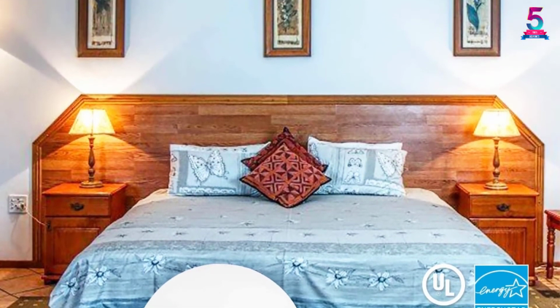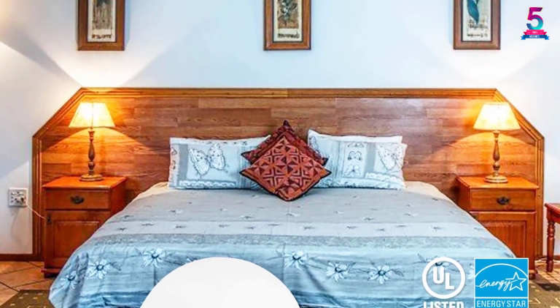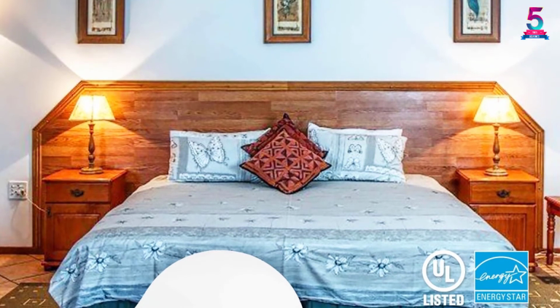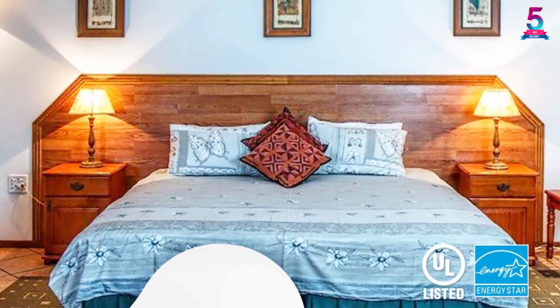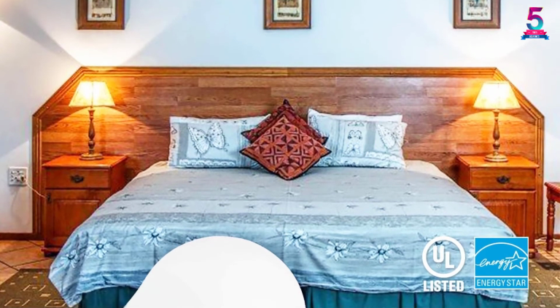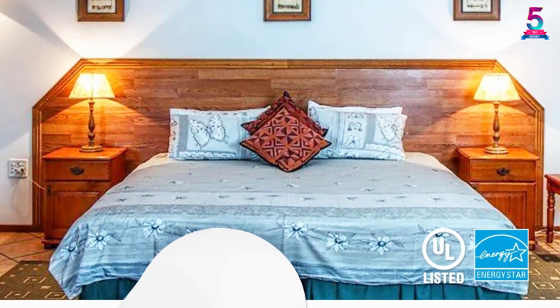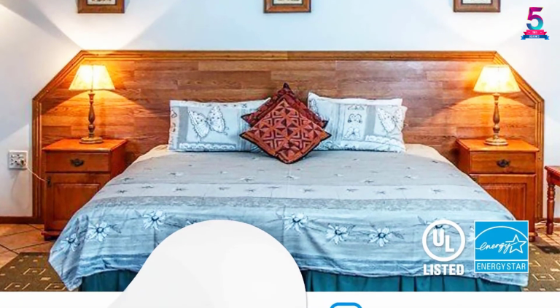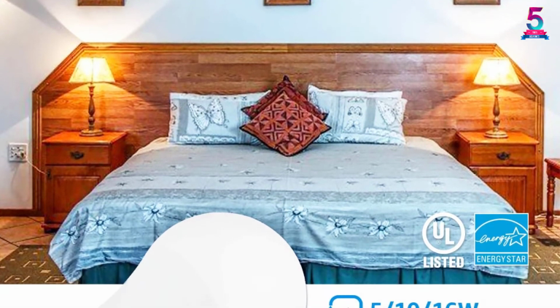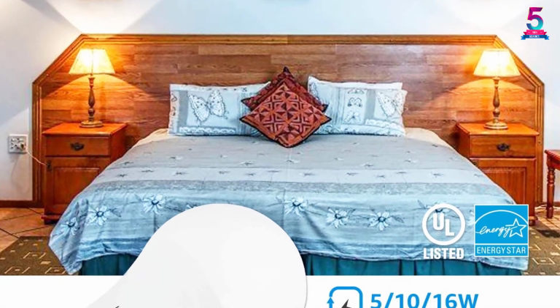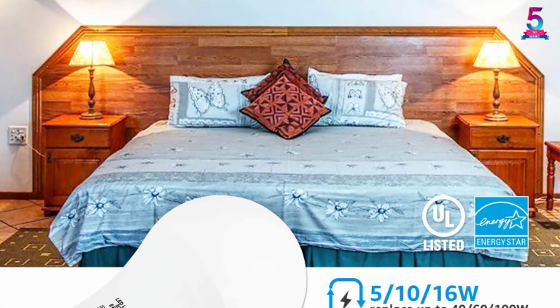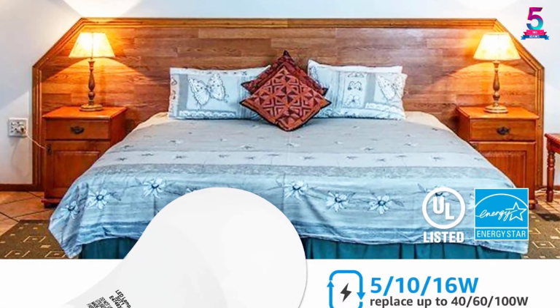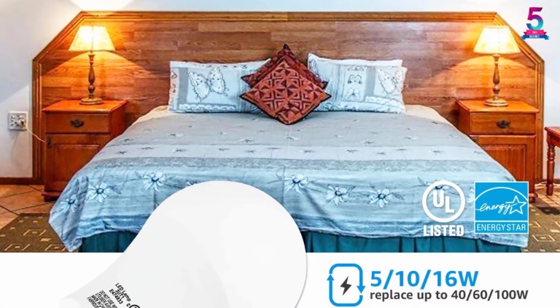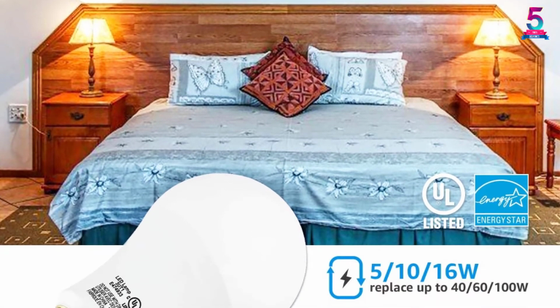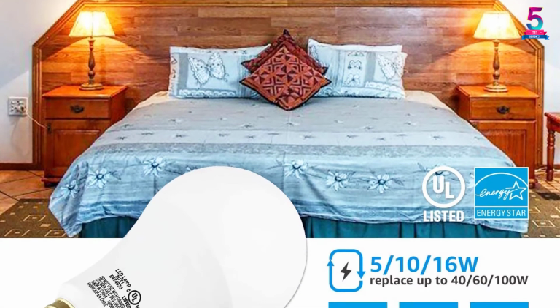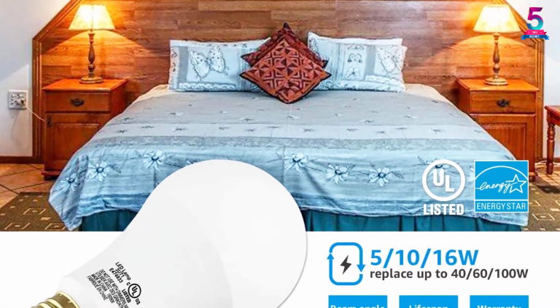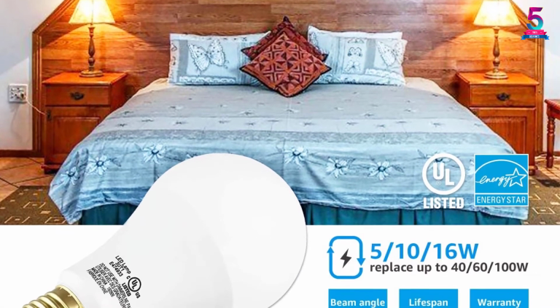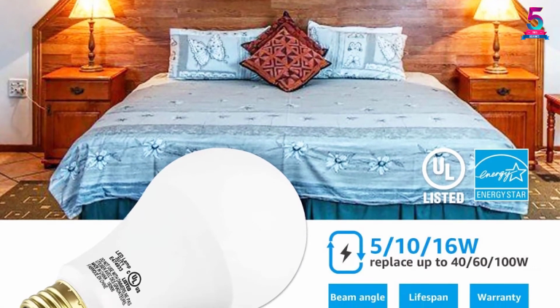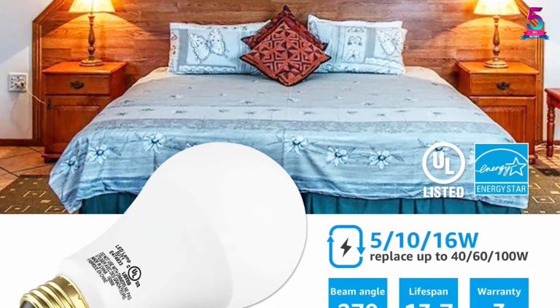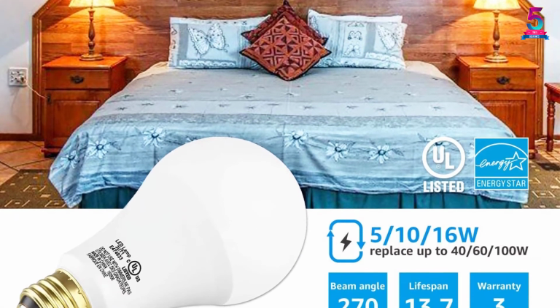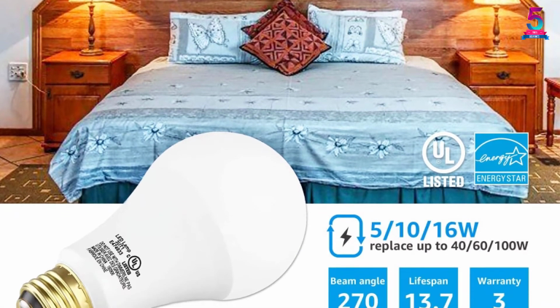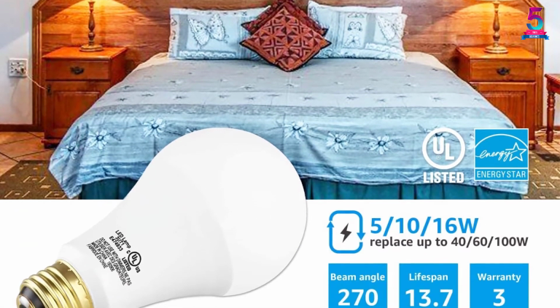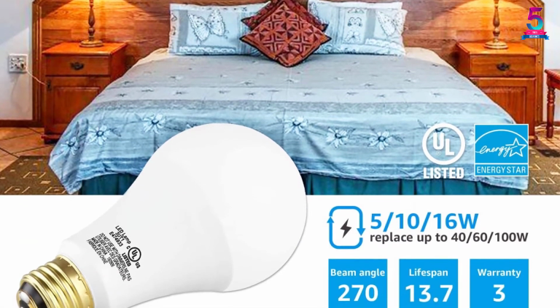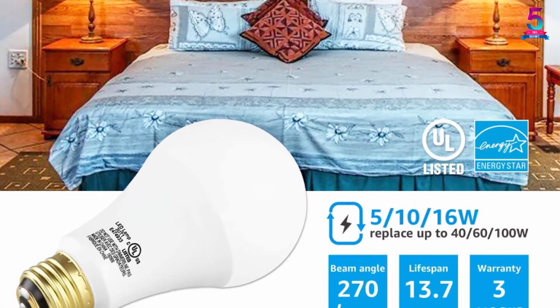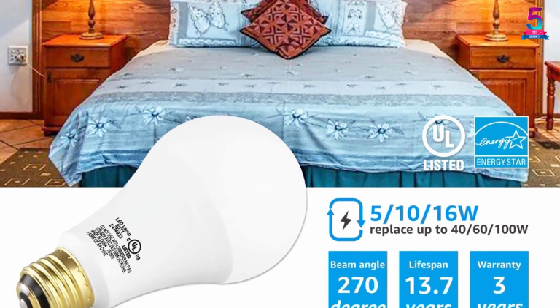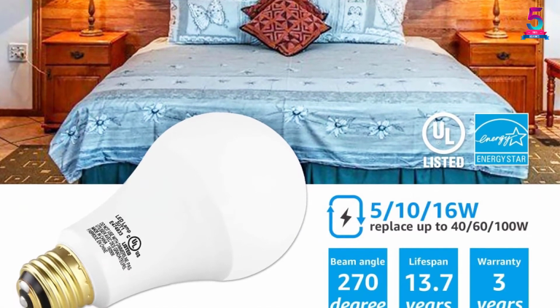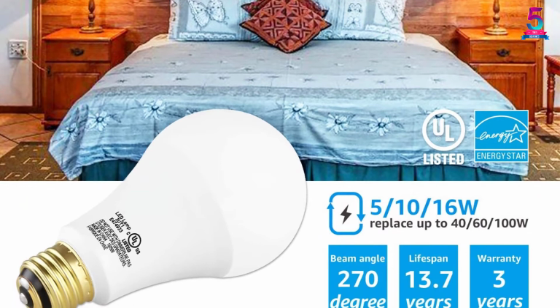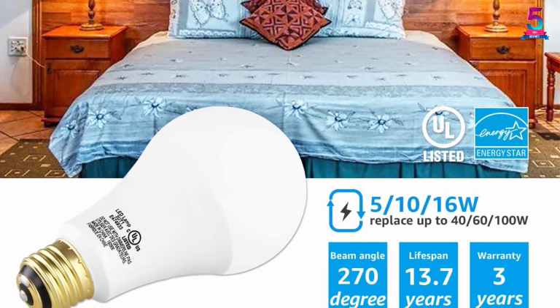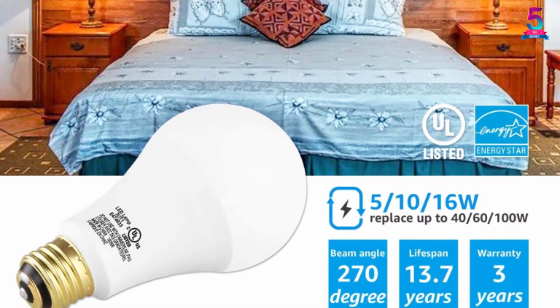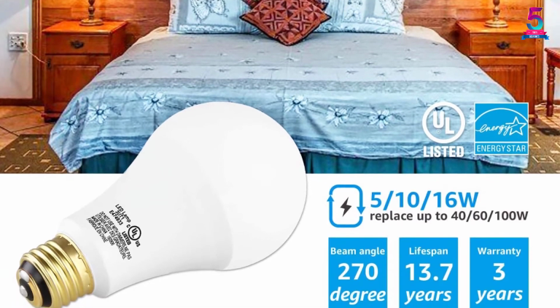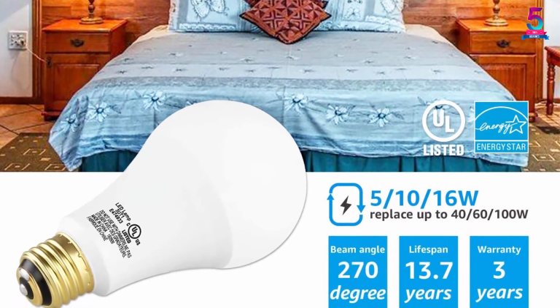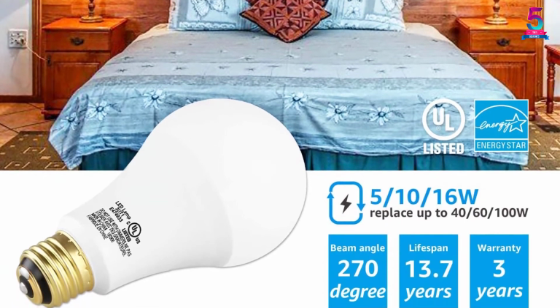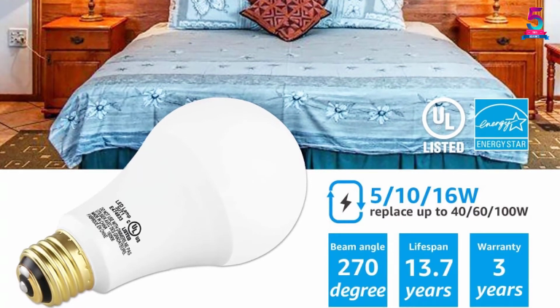The bulb is ETL listed for top quality and will operate safely without any infrared, UV, or other harmful radiation. This makes it suitable for bedside, floor, desk, and other lighting fixtures, and it usually comes with a 3-year warranty.